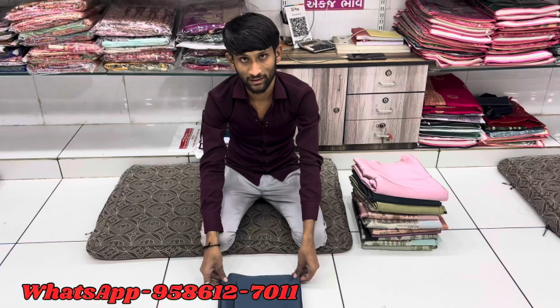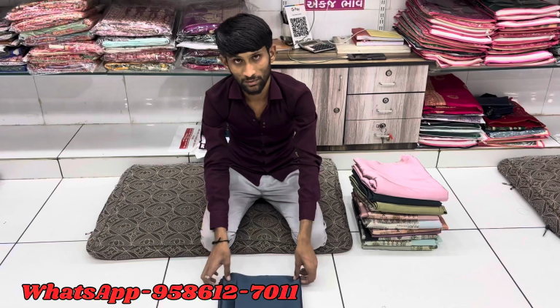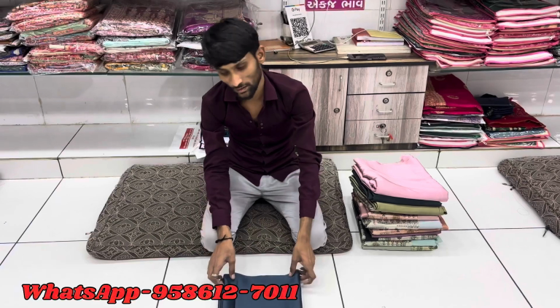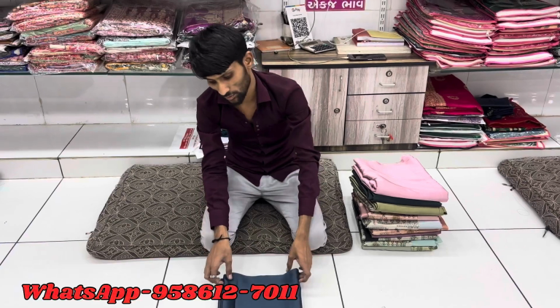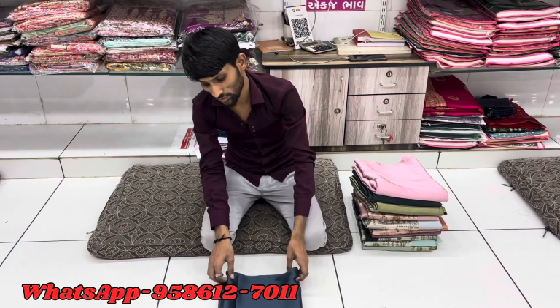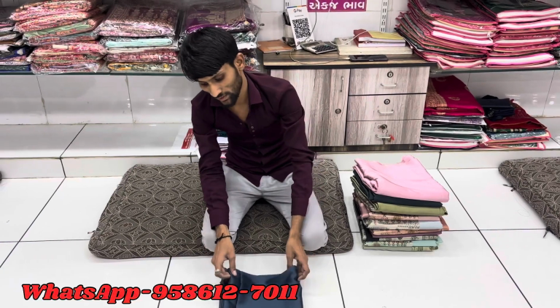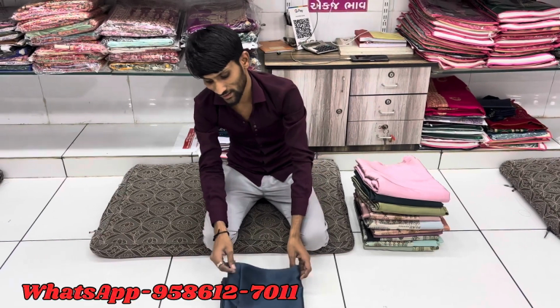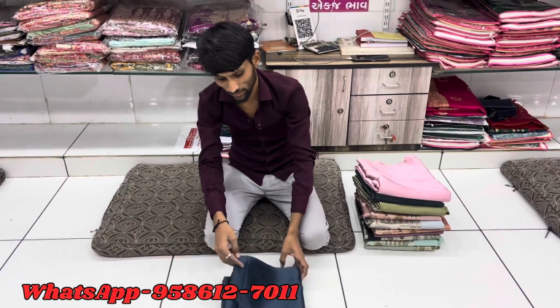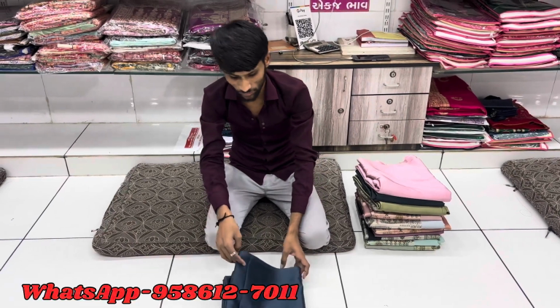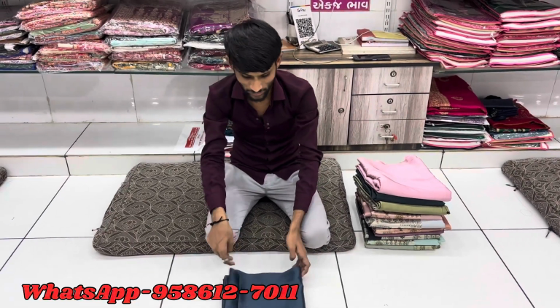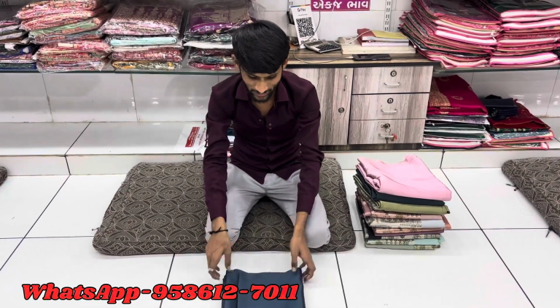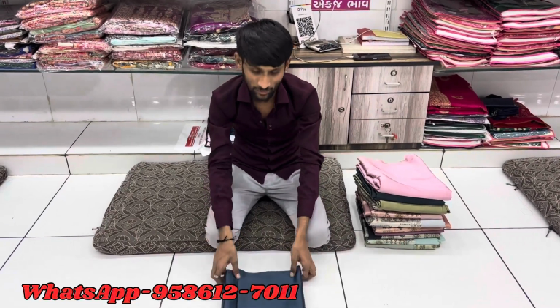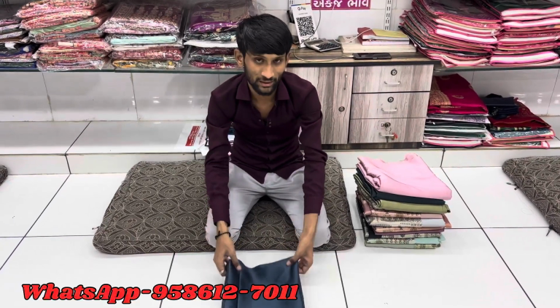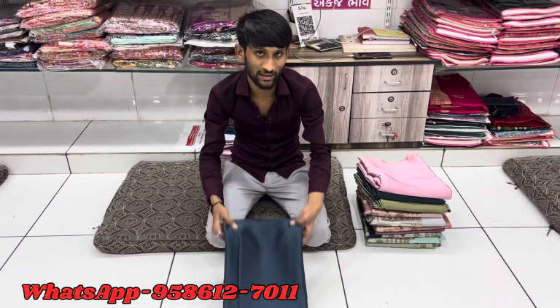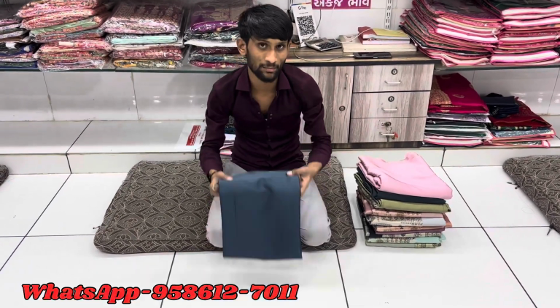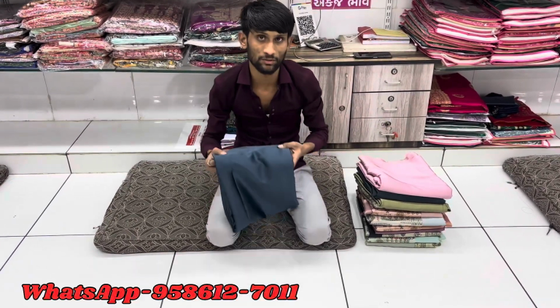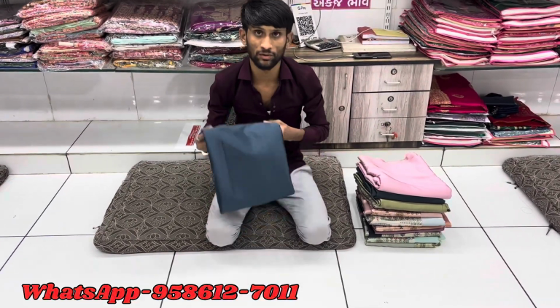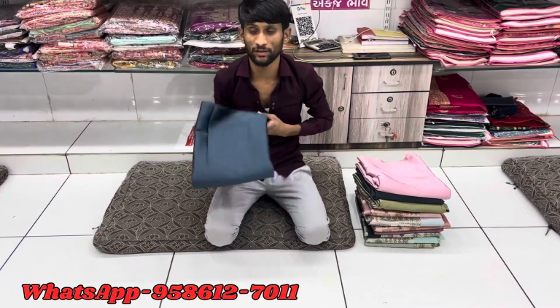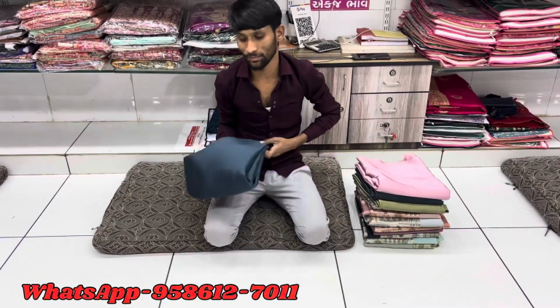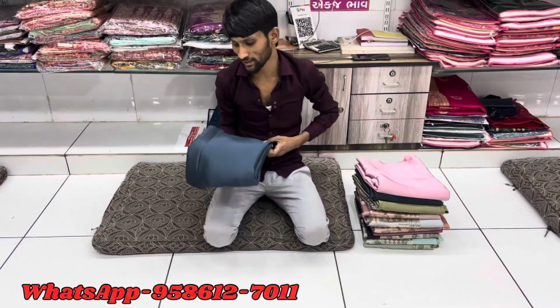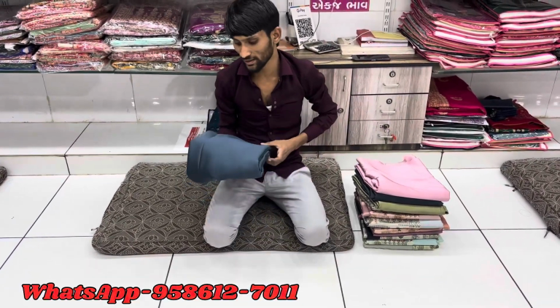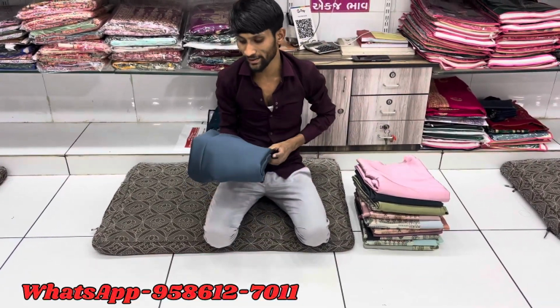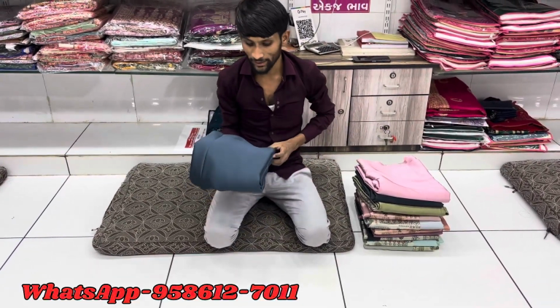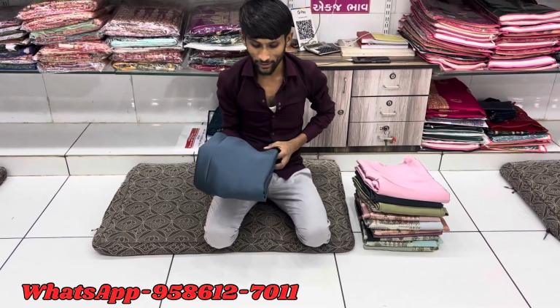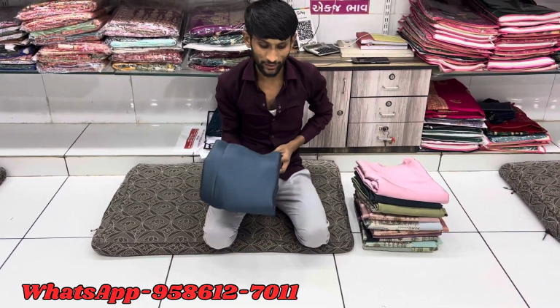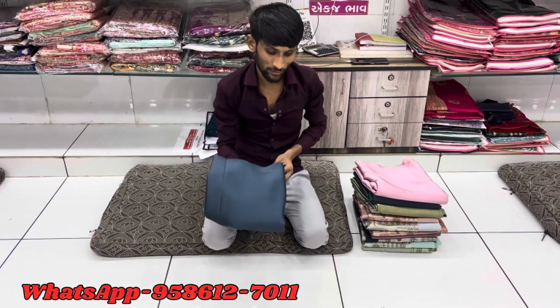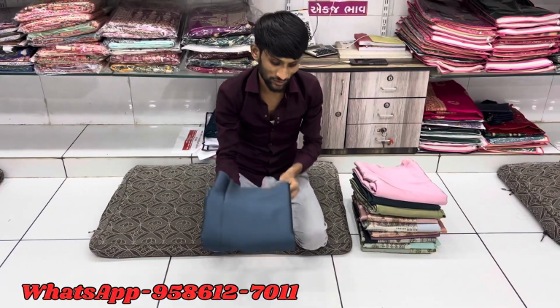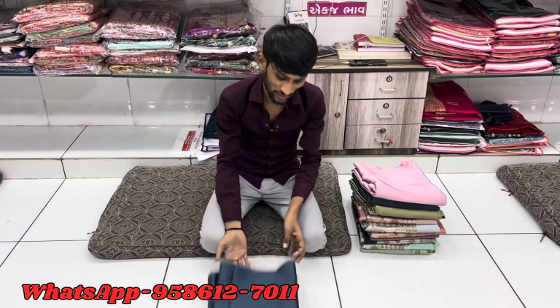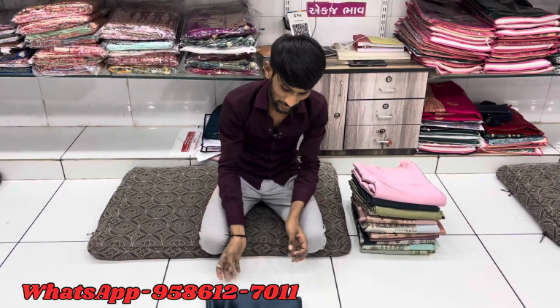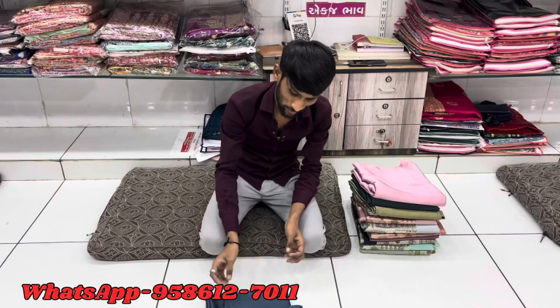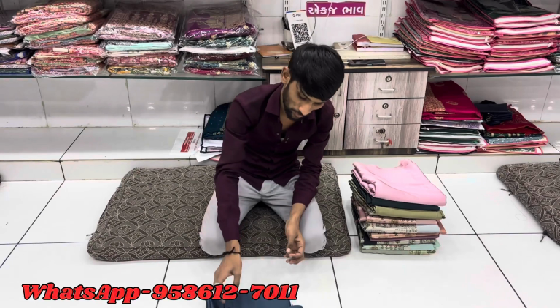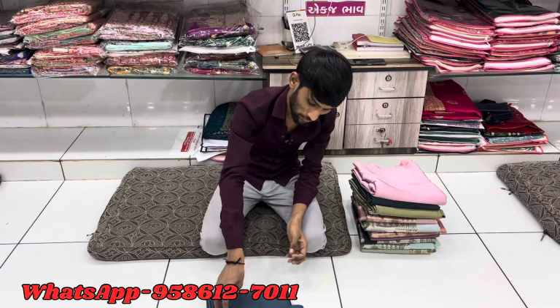Hi, and welcome to Saagat Shahos. Today we look at a plain and digital blouse.